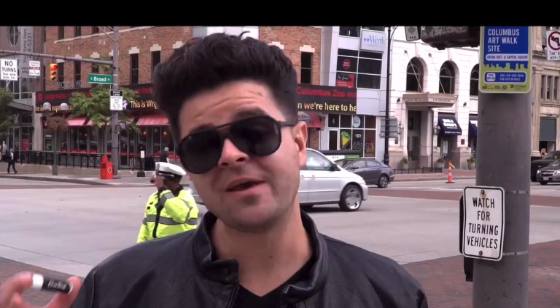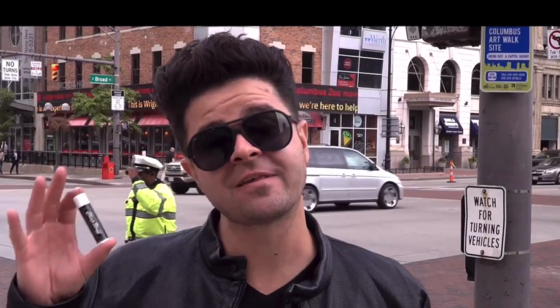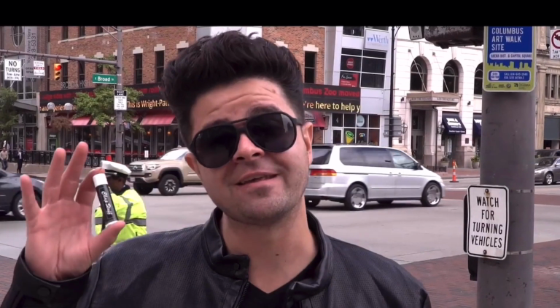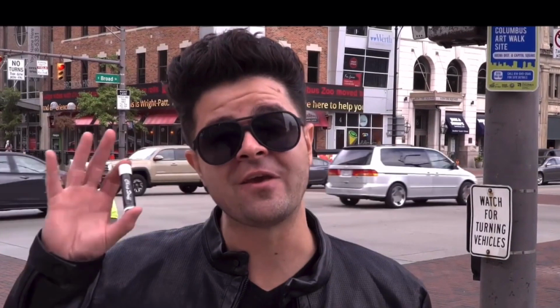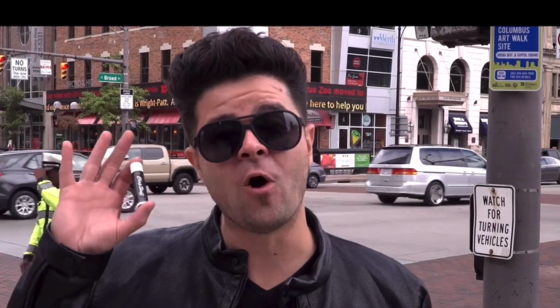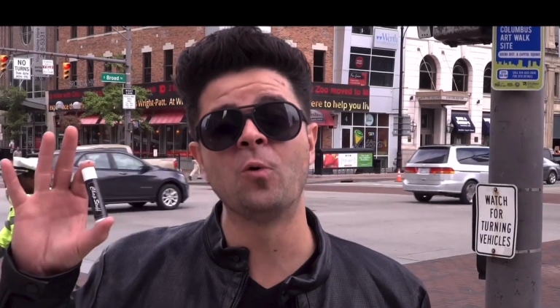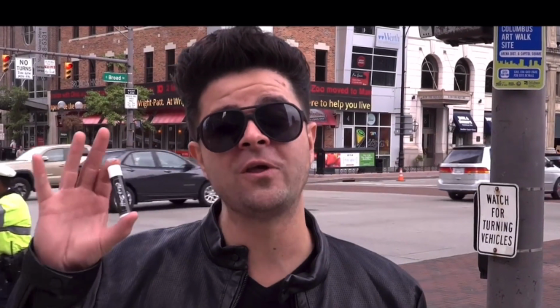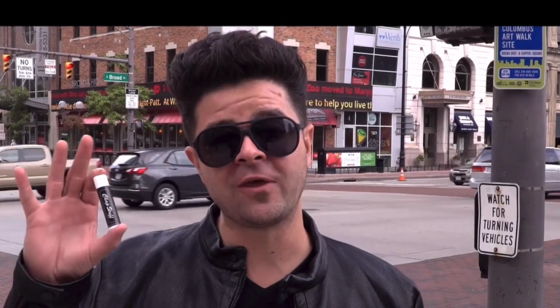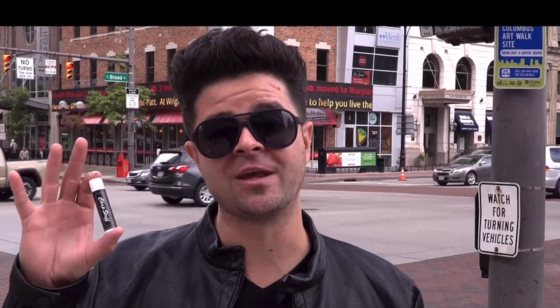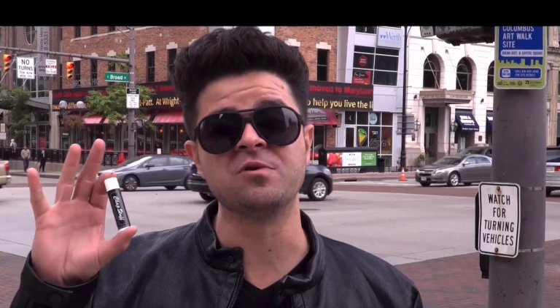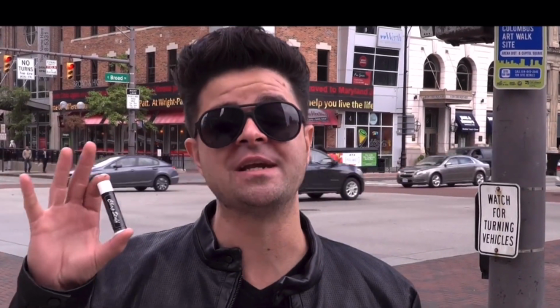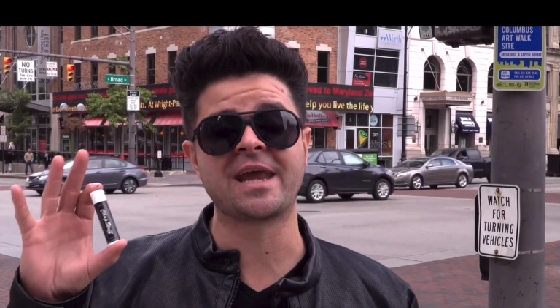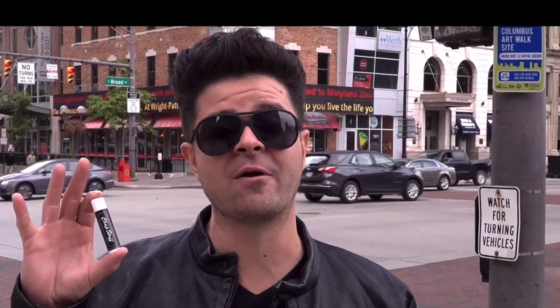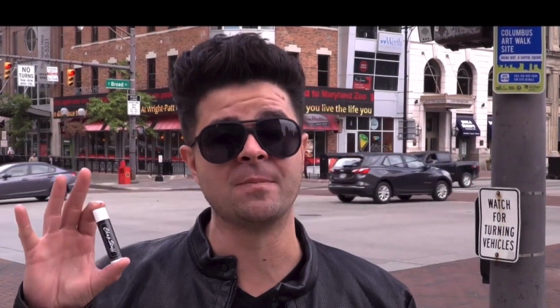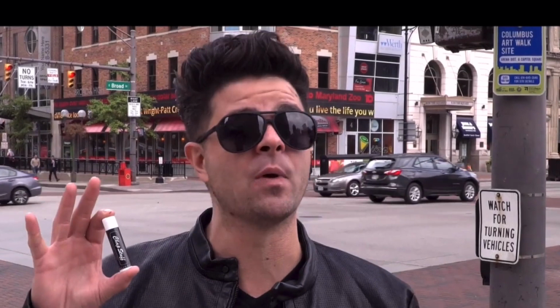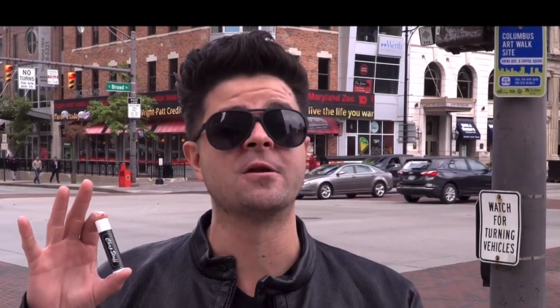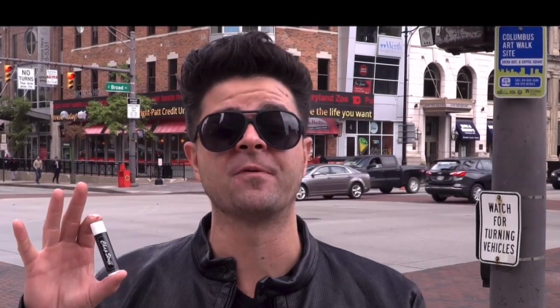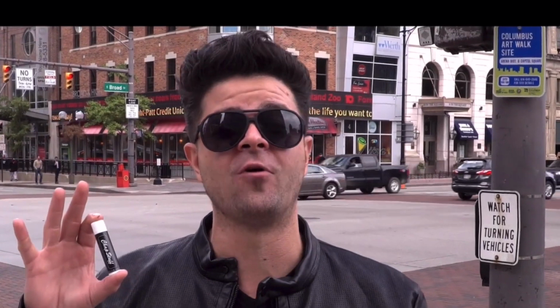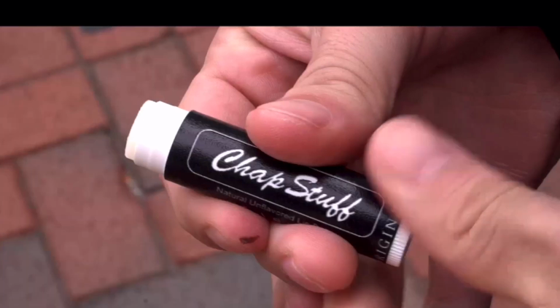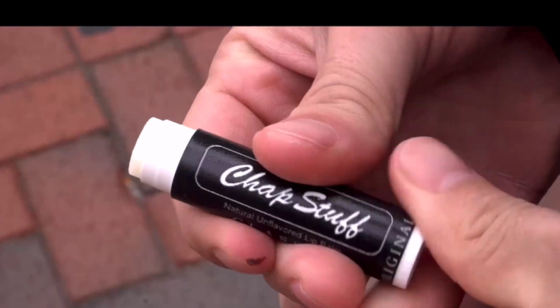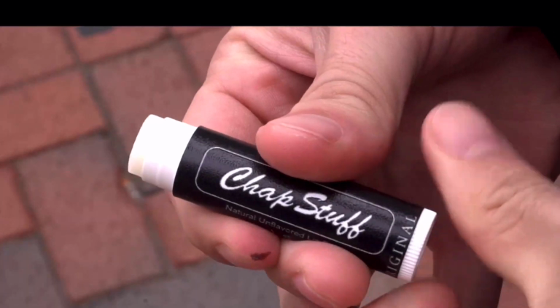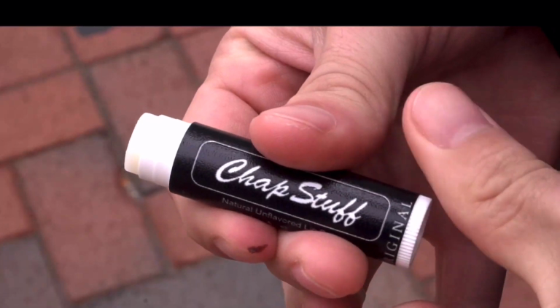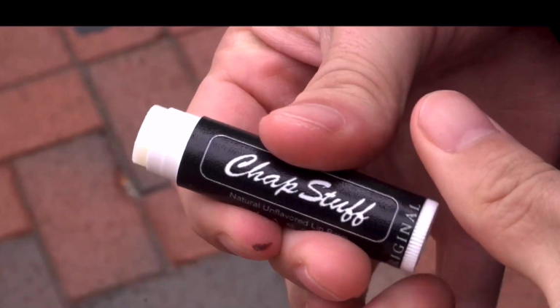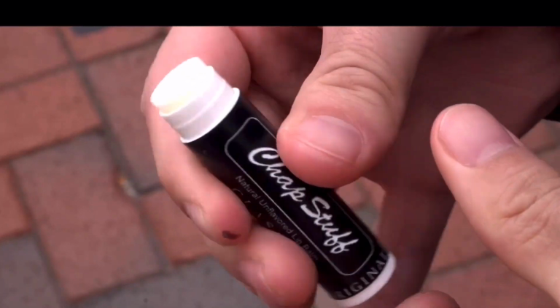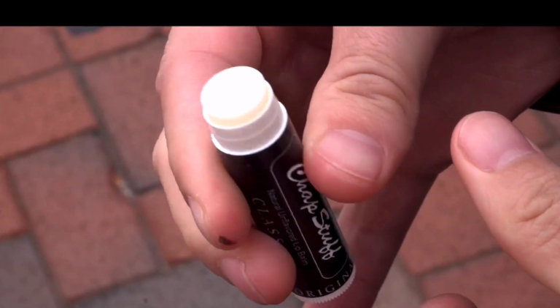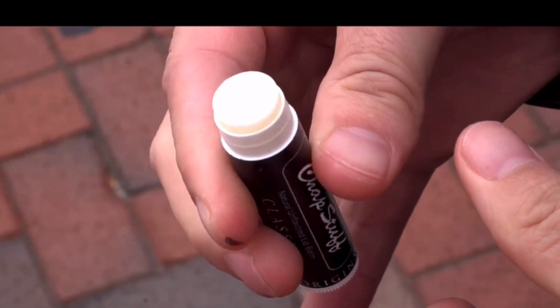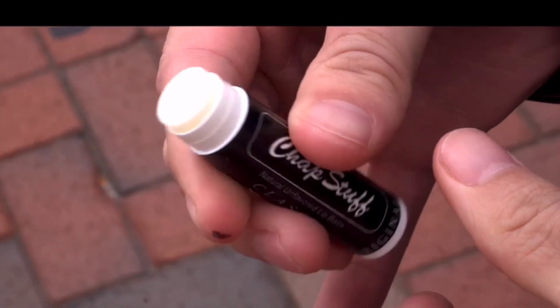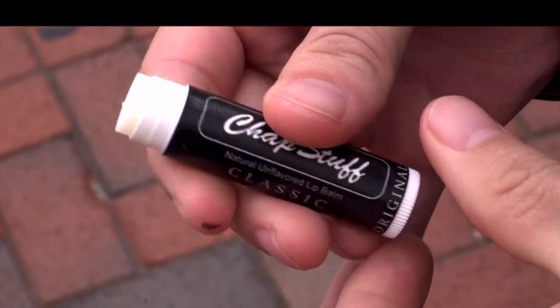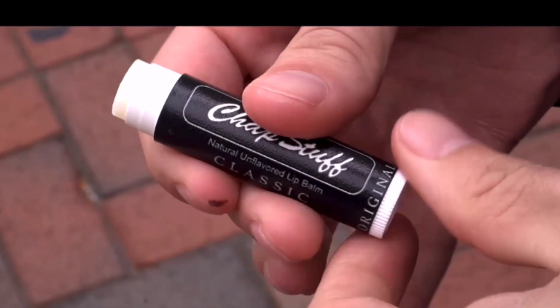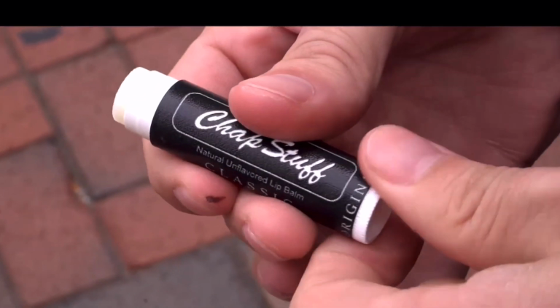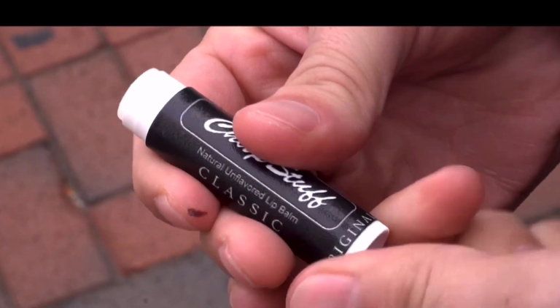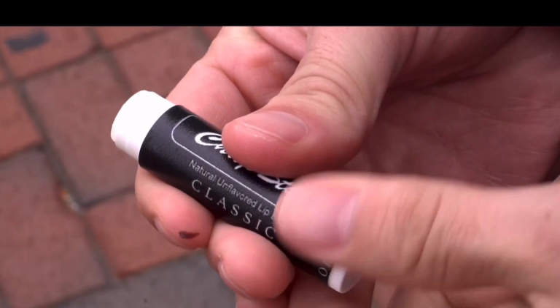This is the only thing you need to carry to be ready to perform, and yes, it's real lip balm.